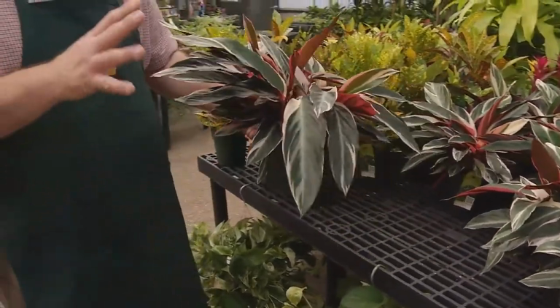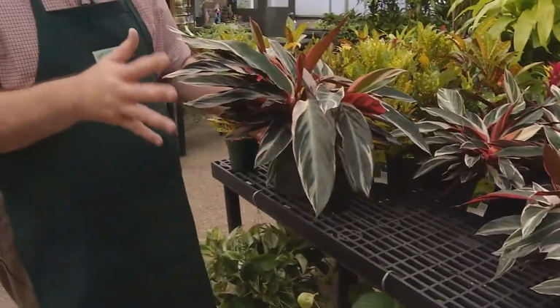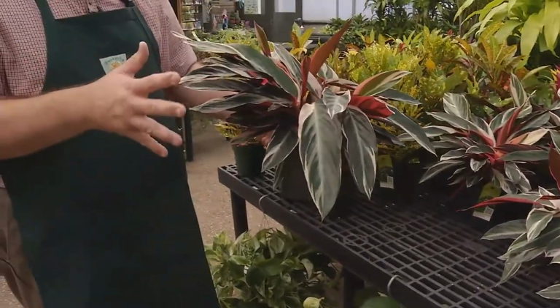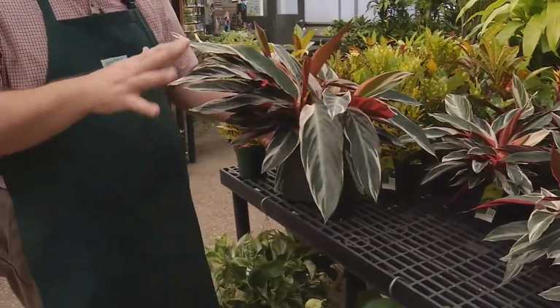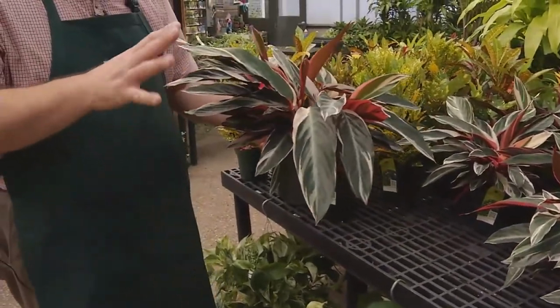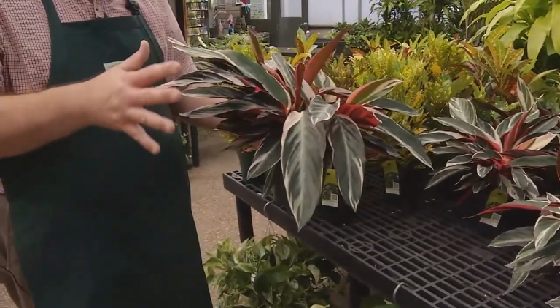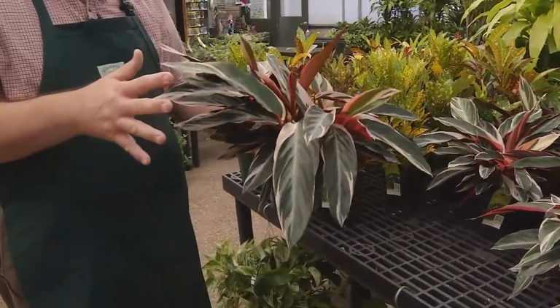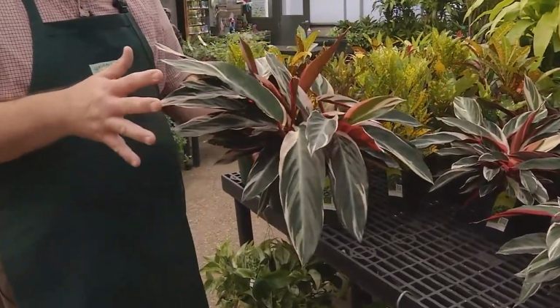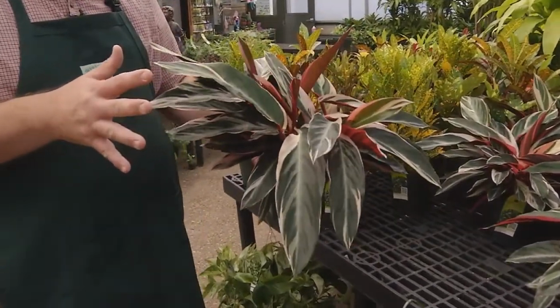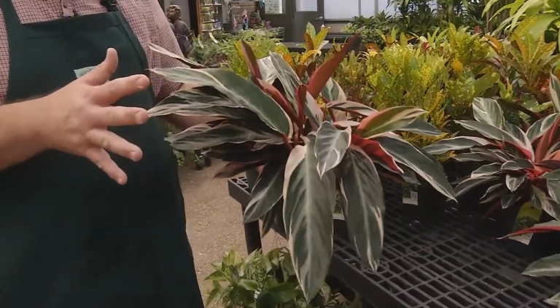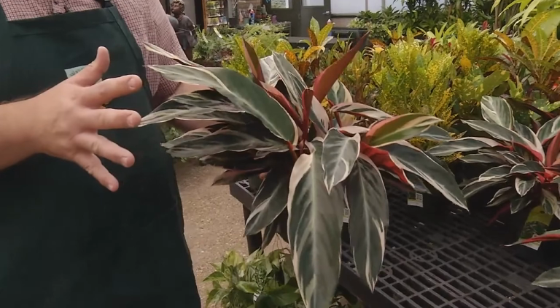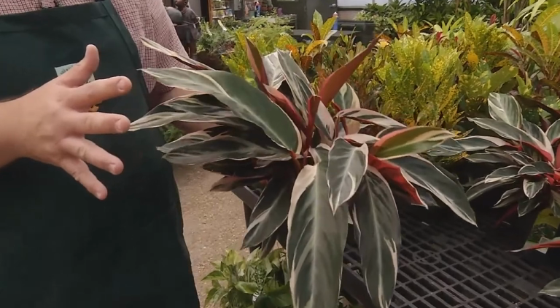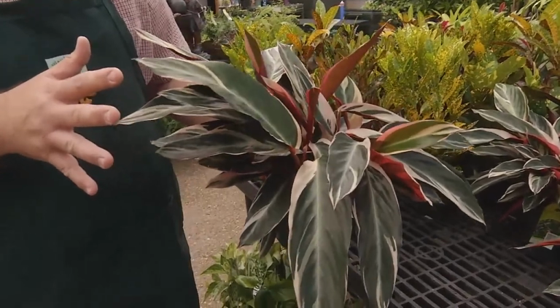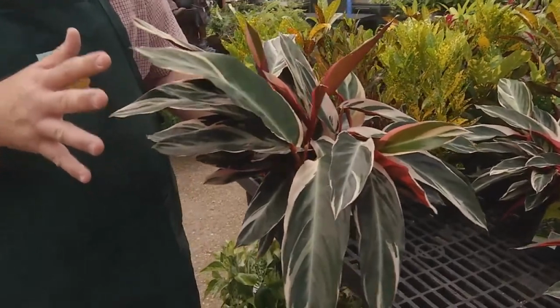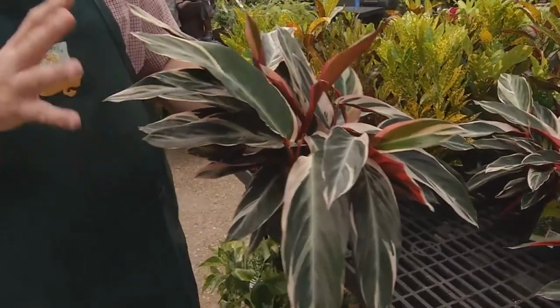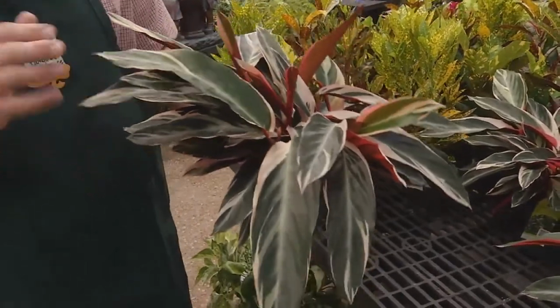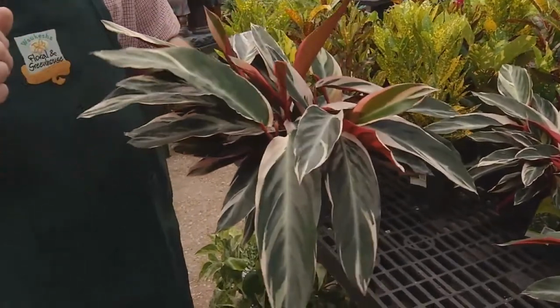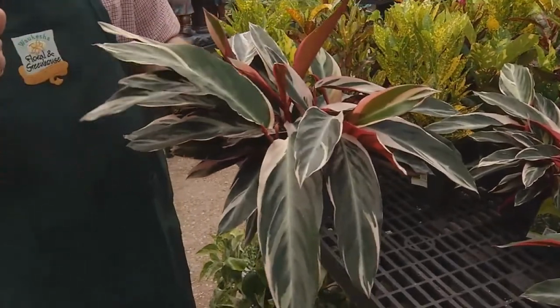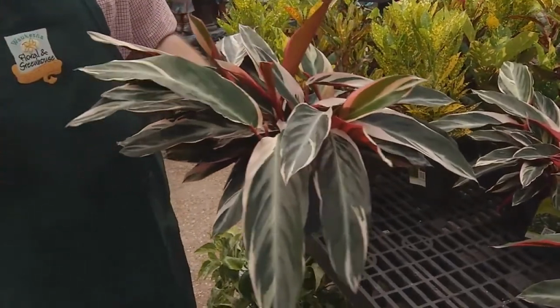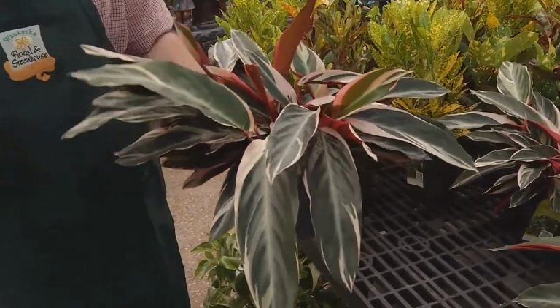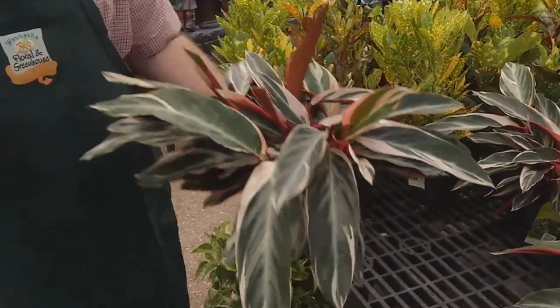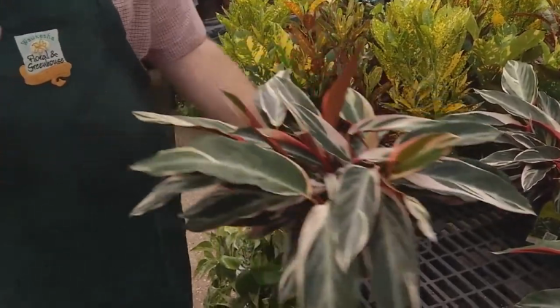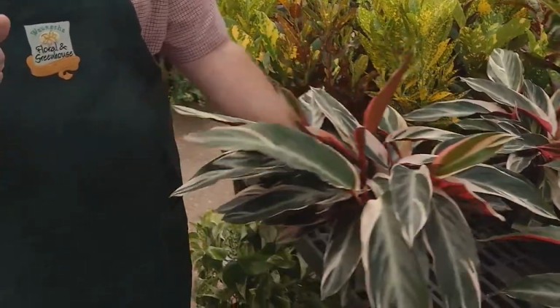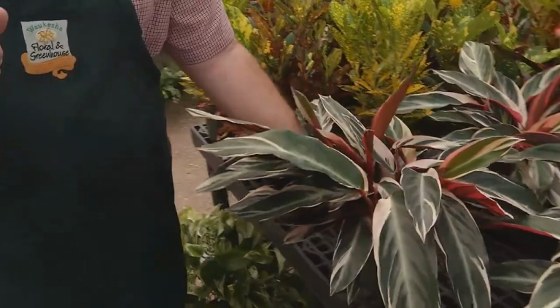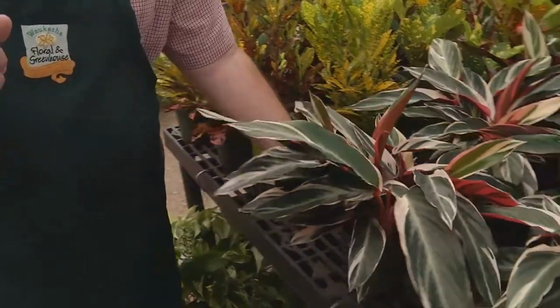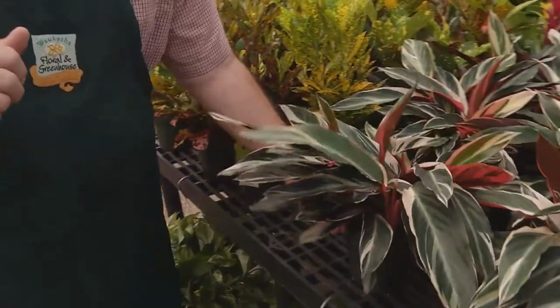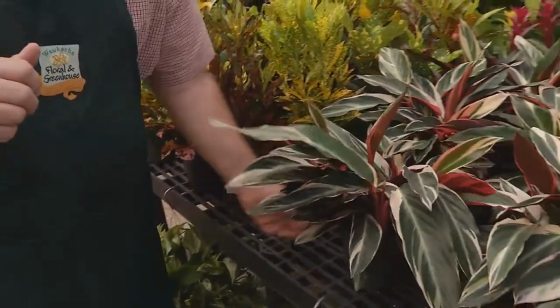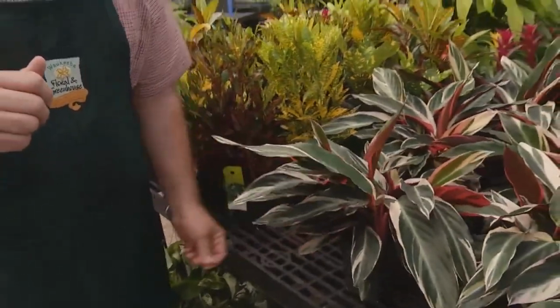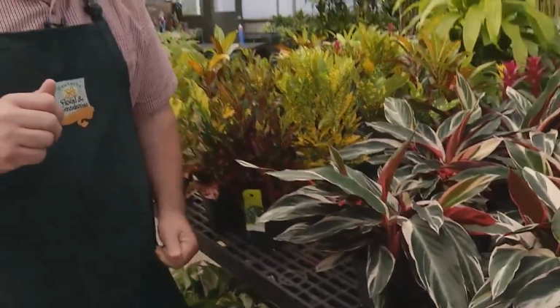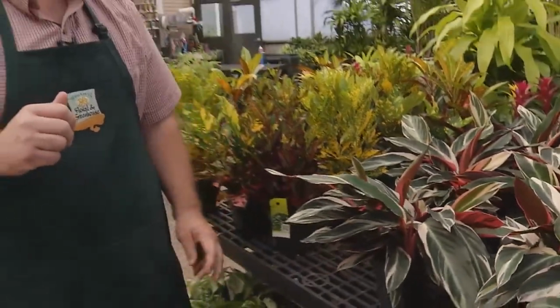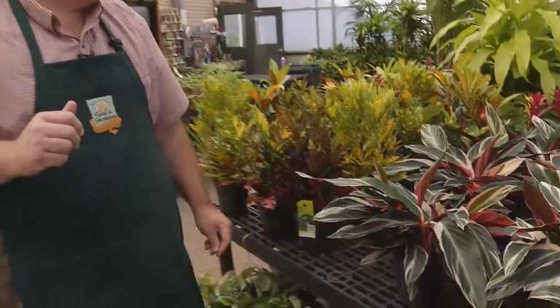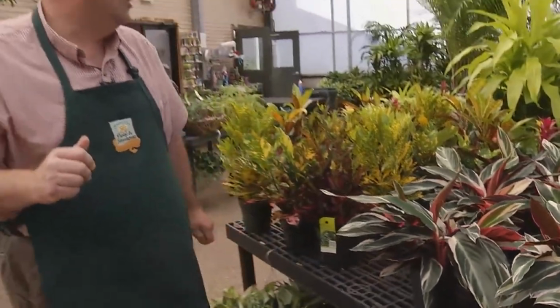It's just a medium light kind of plant, so it's not a real hard one to maintain, and it will stay beautiful for years.